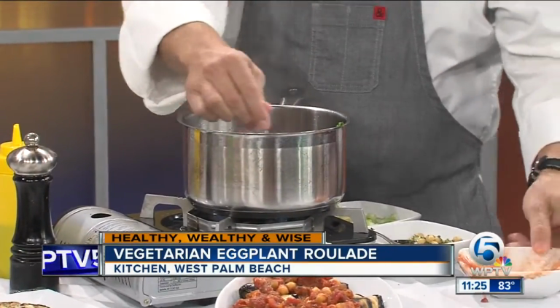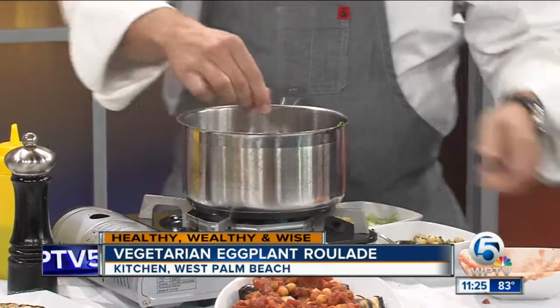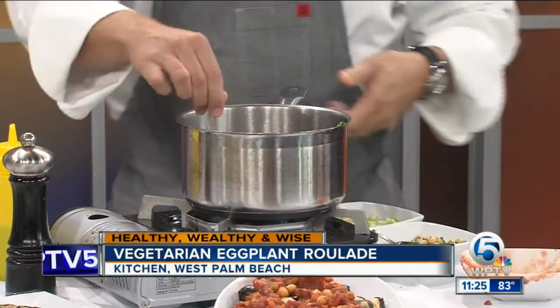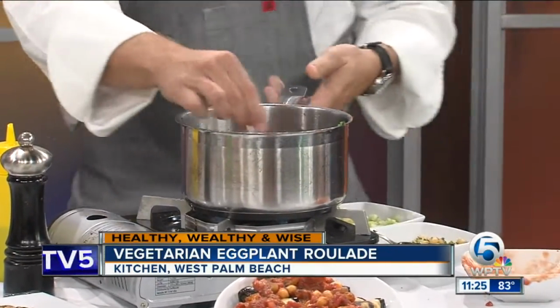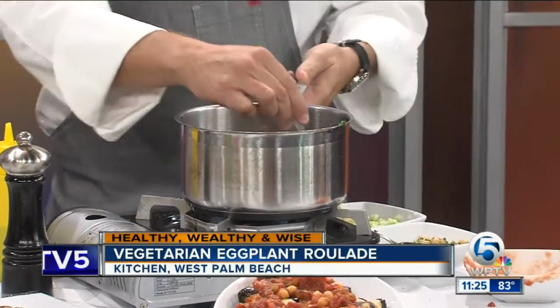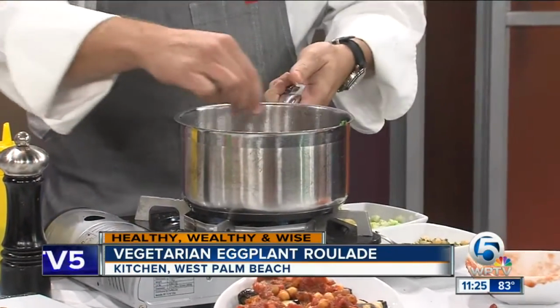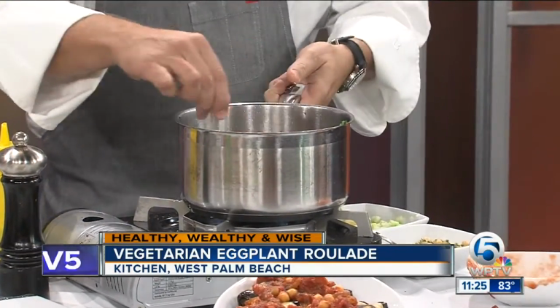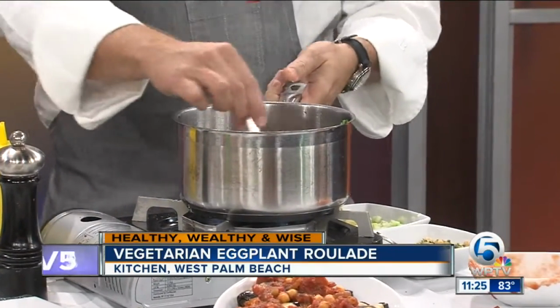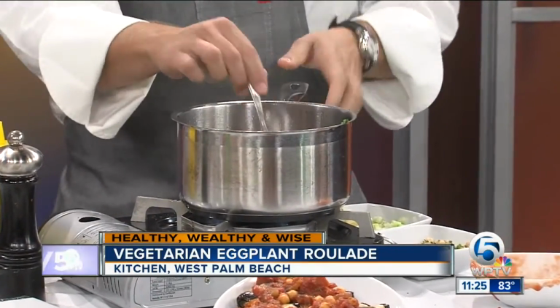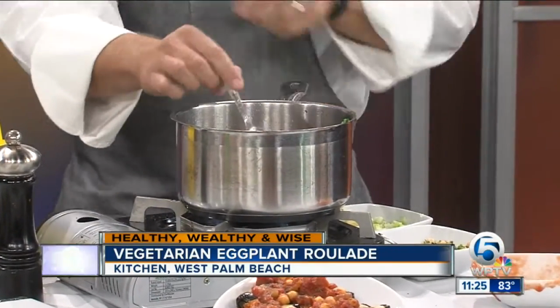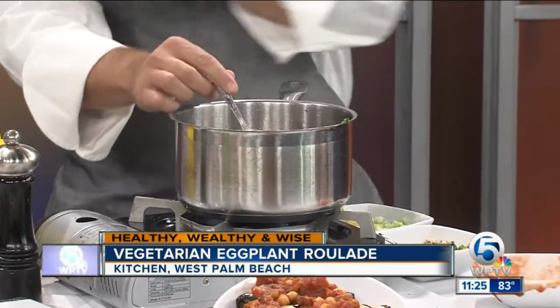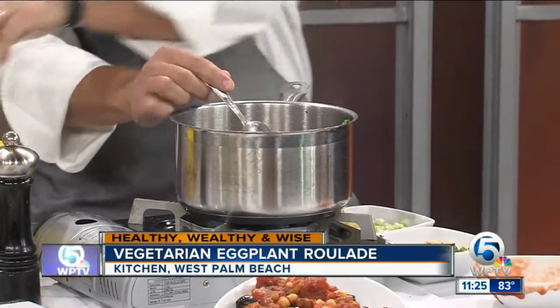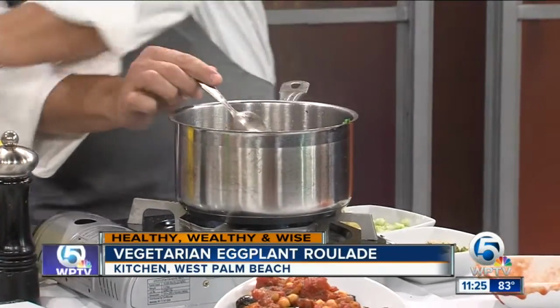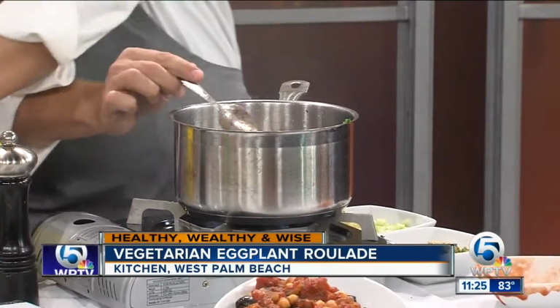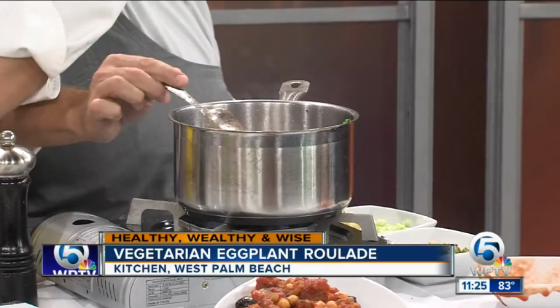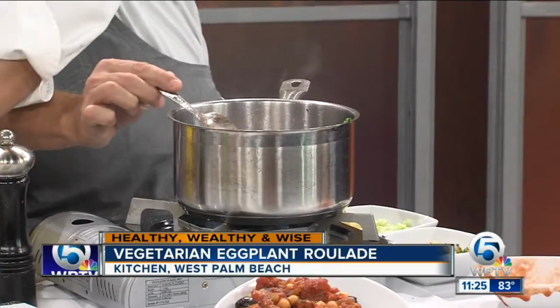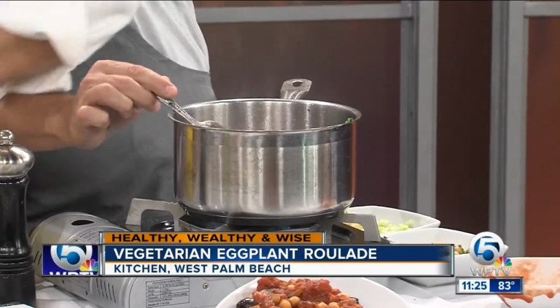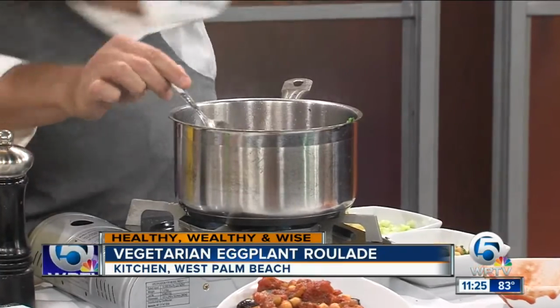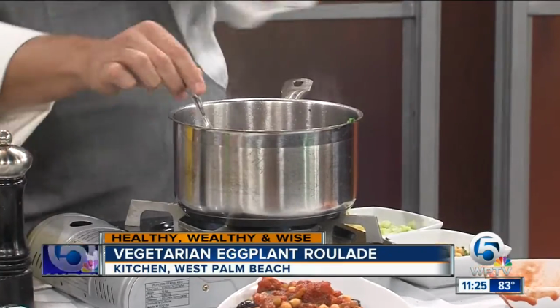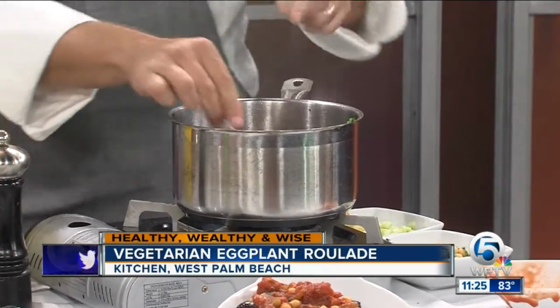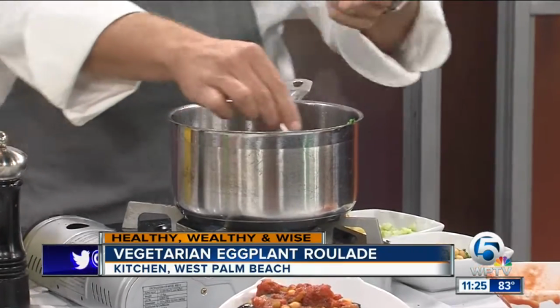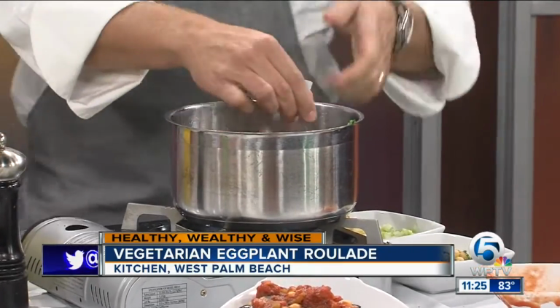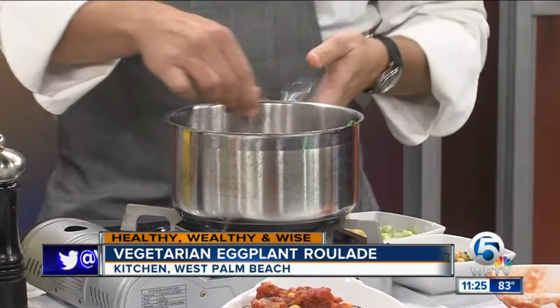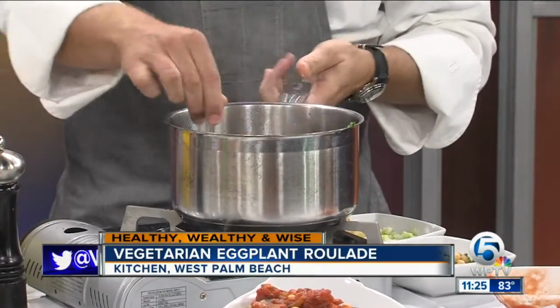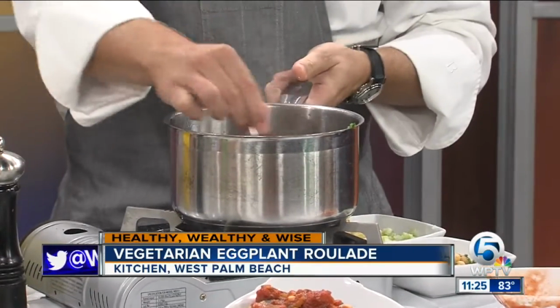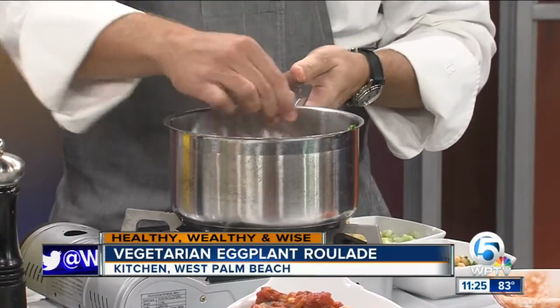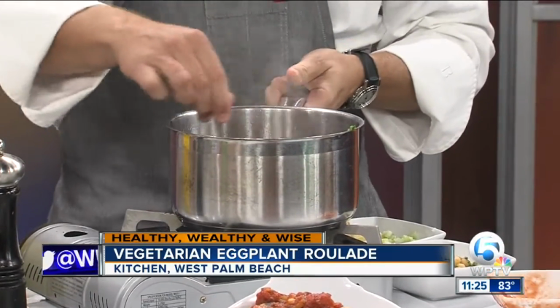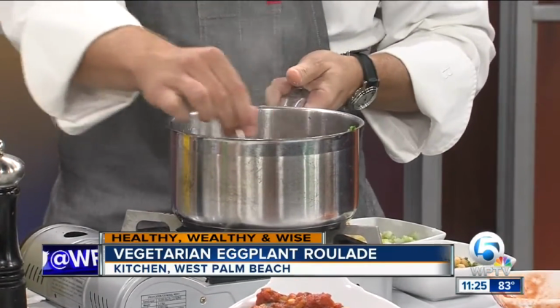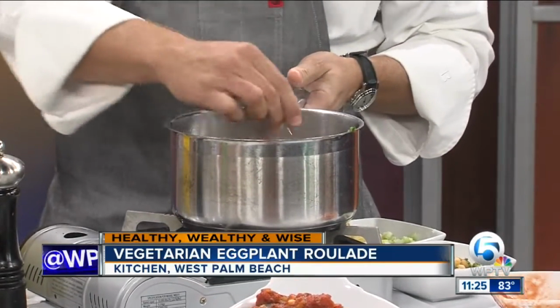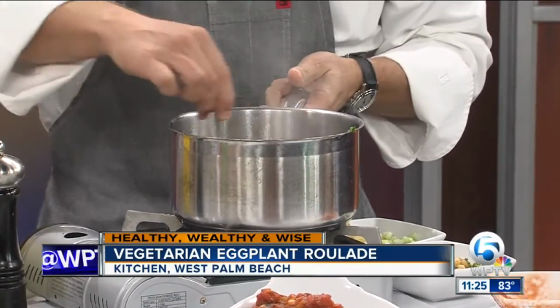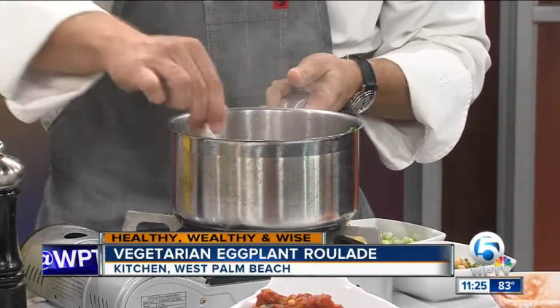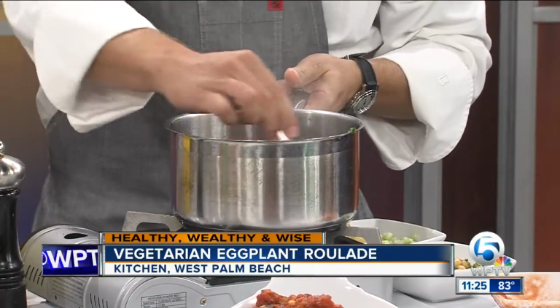The trick to the ragu is the saffron. So we have some saffron threads here, which are already in there, which is really nice.